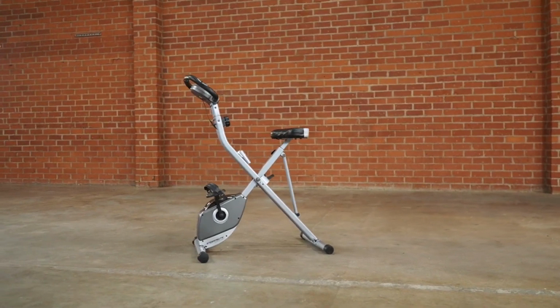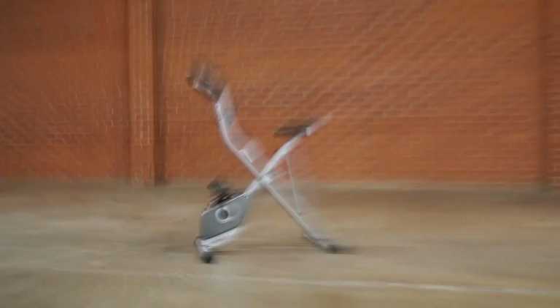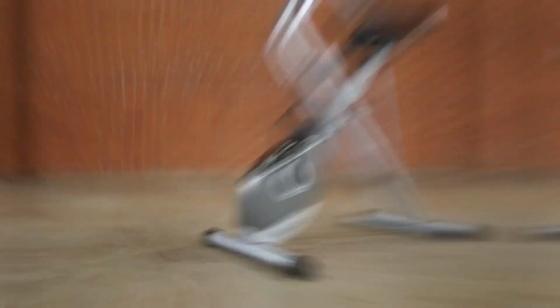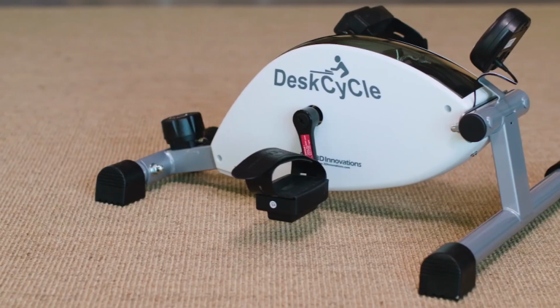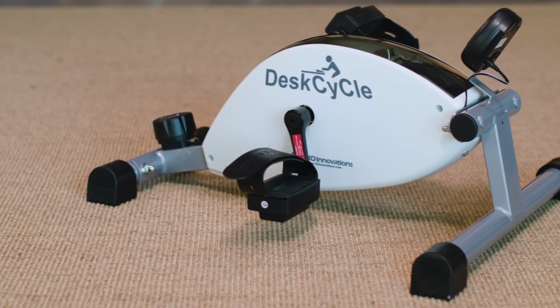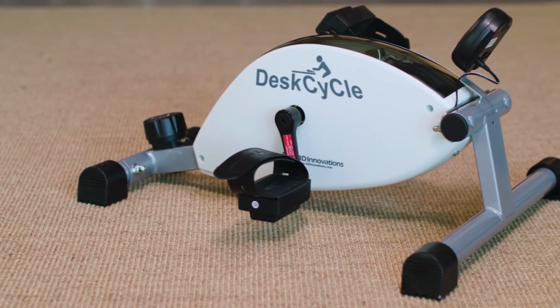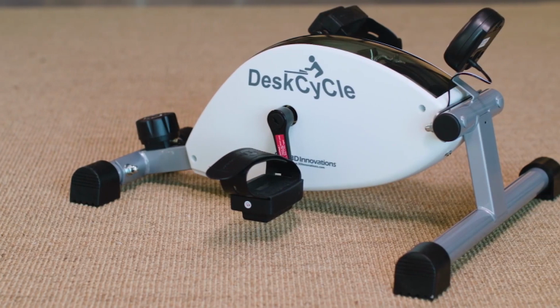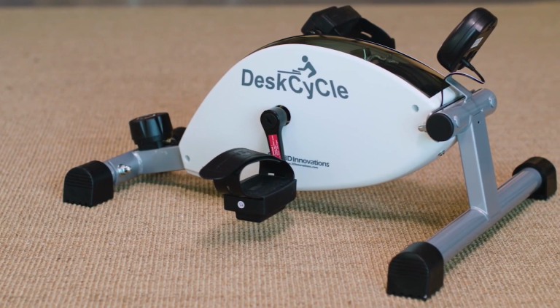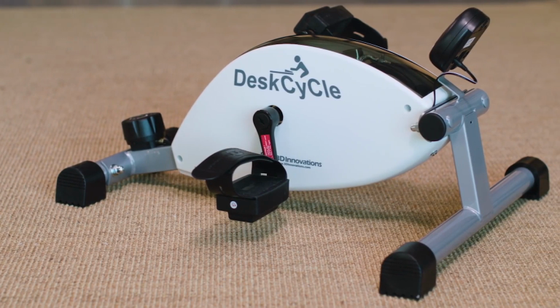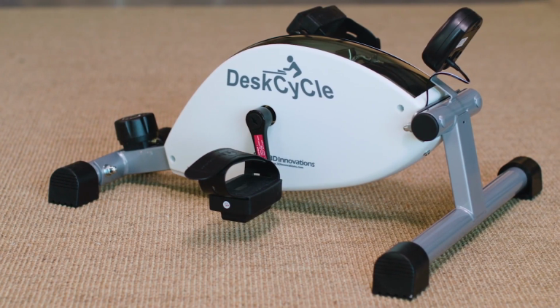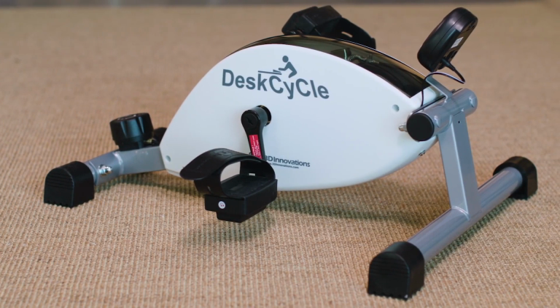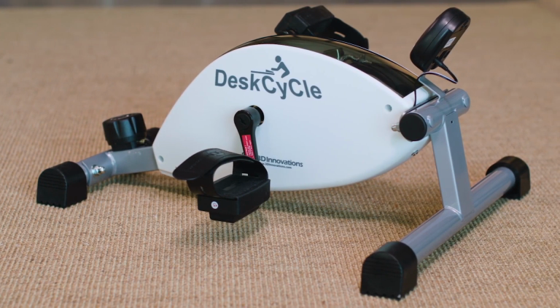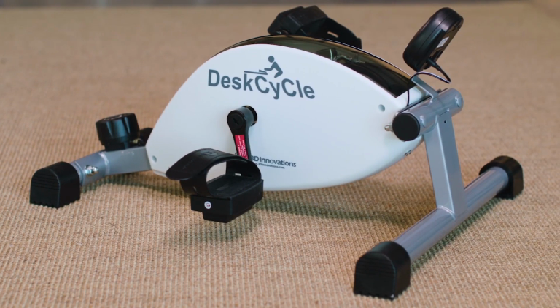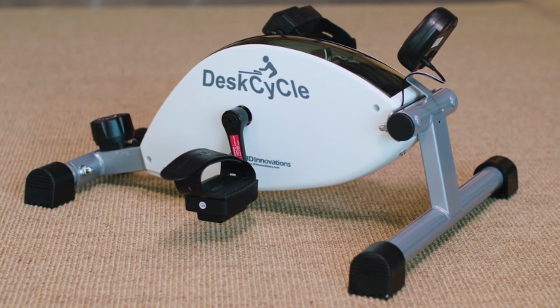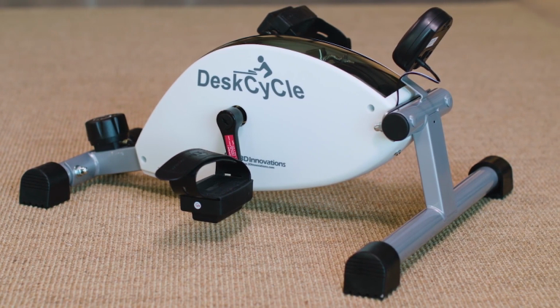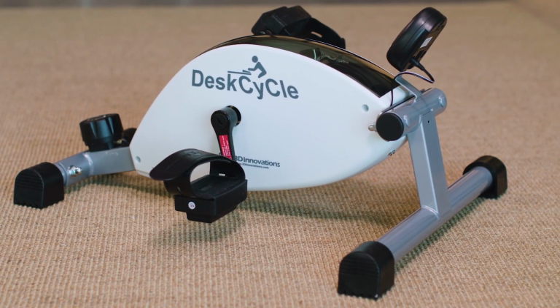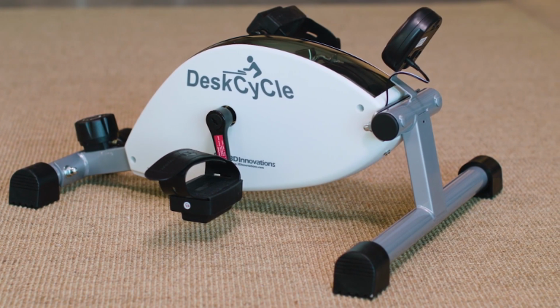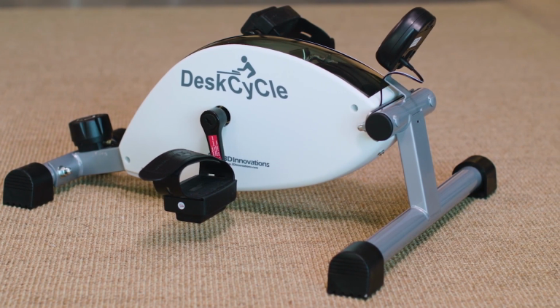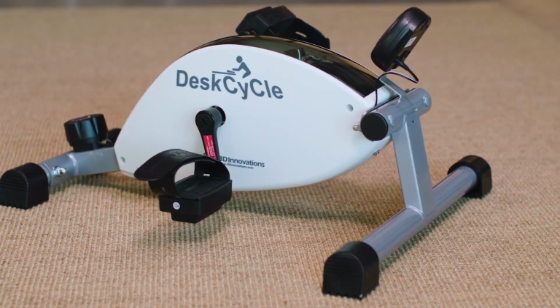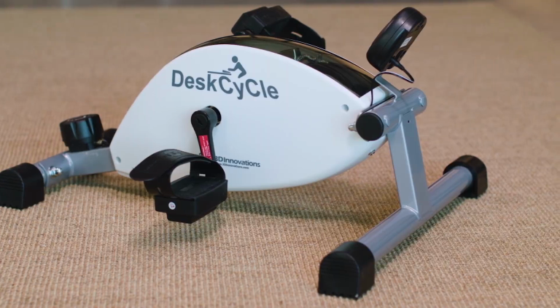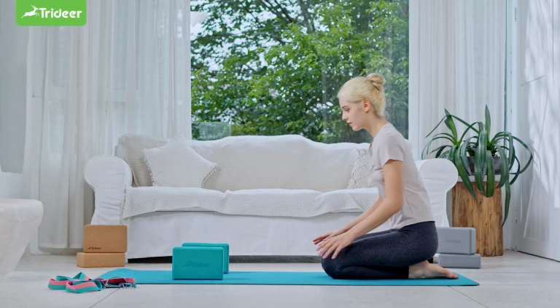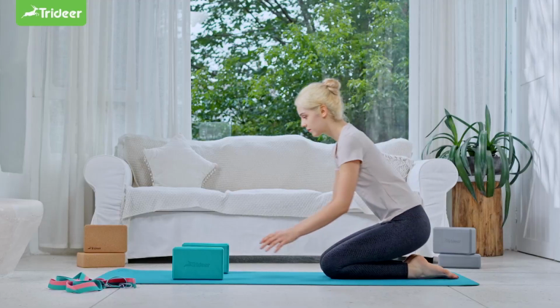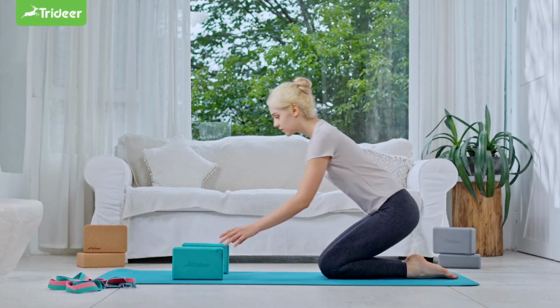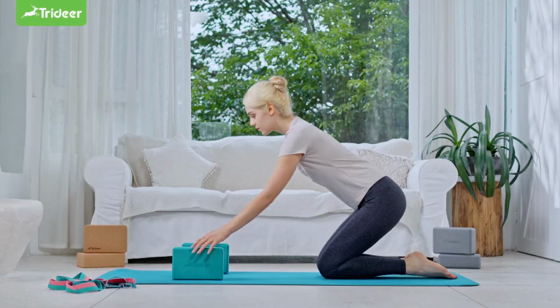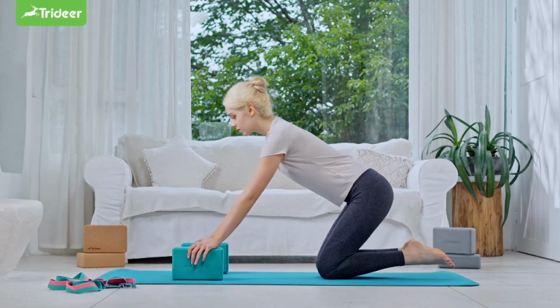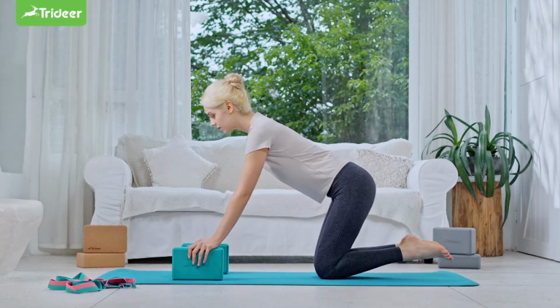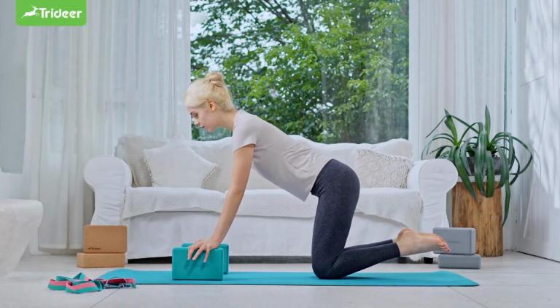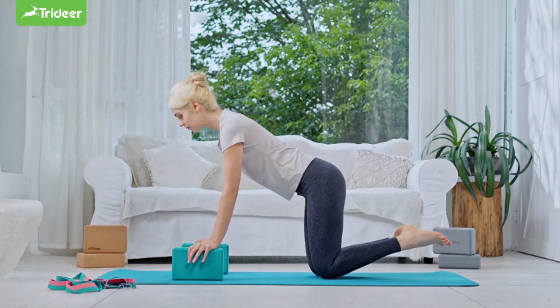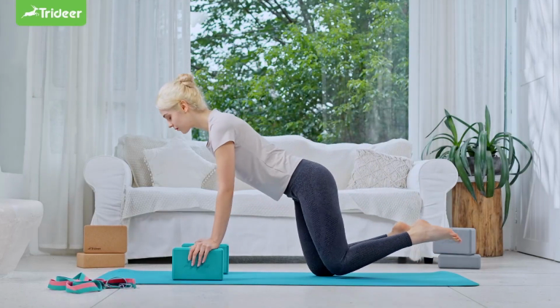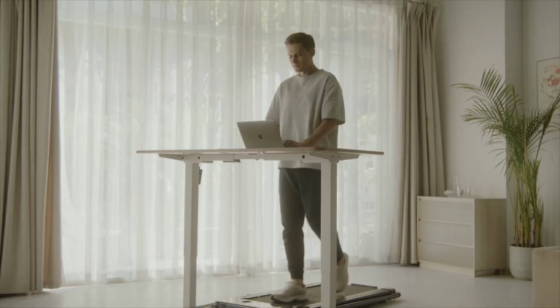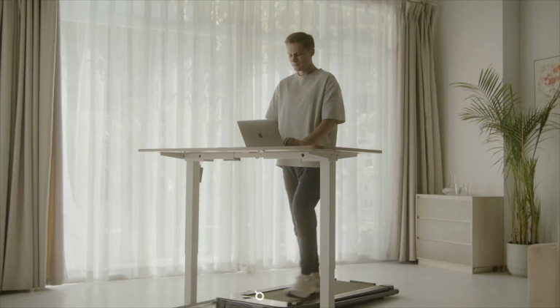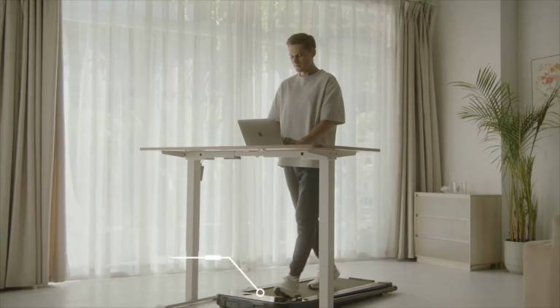In this video, I'm going to show you 10 must-have fitness and workout products that you can use at home or in the office to stay fit and healthy.